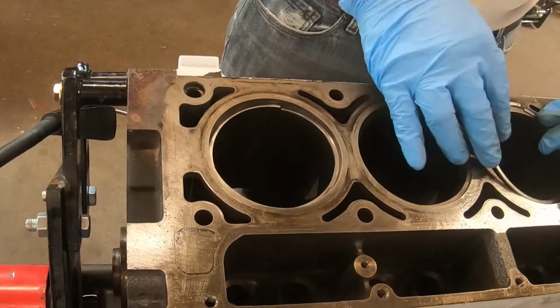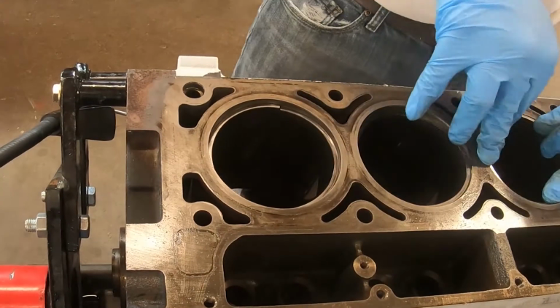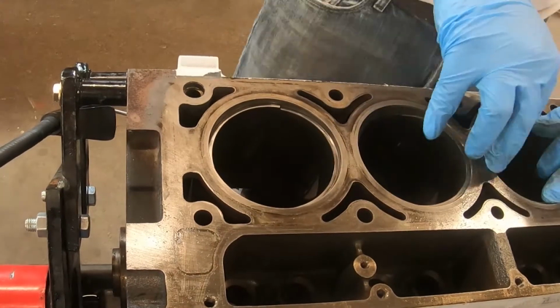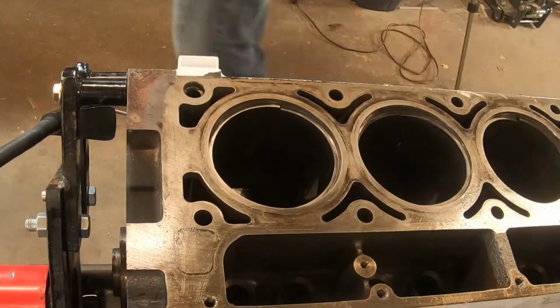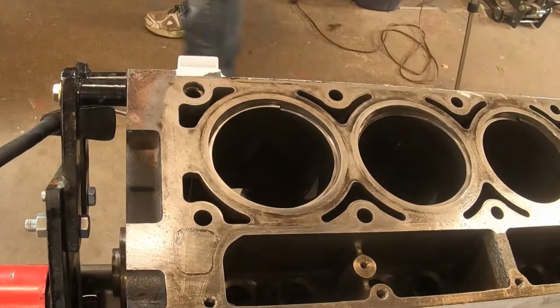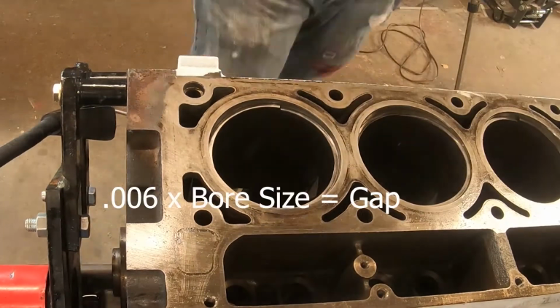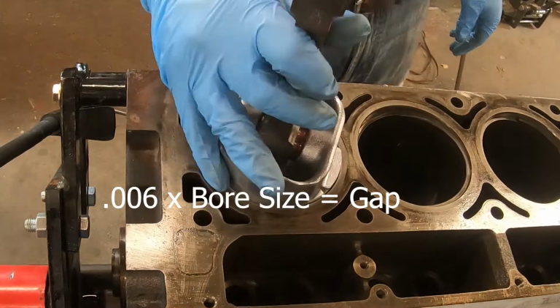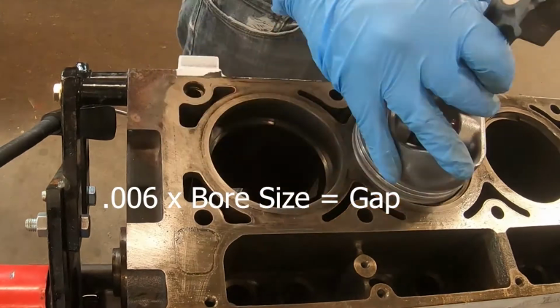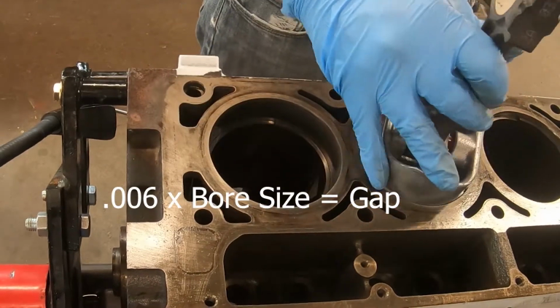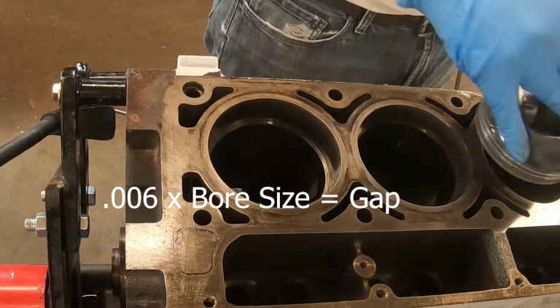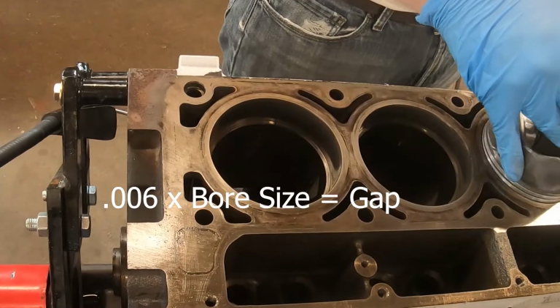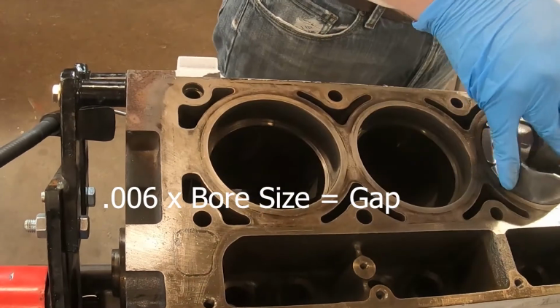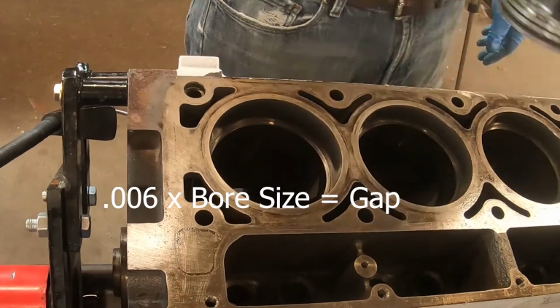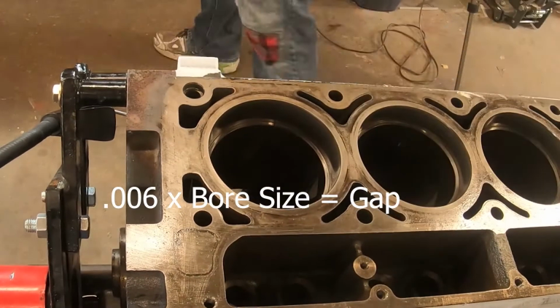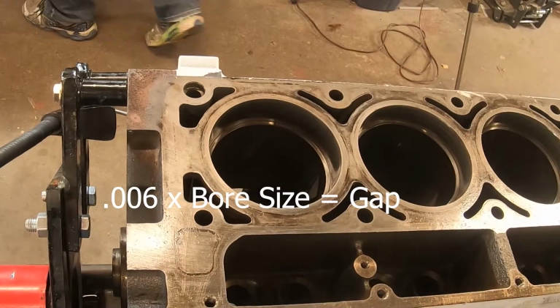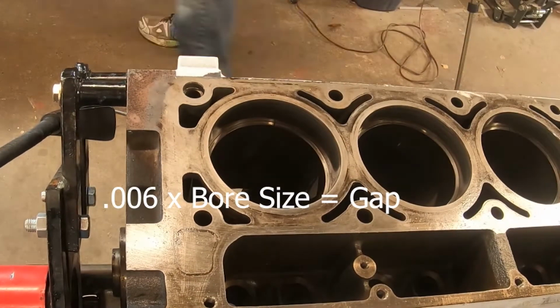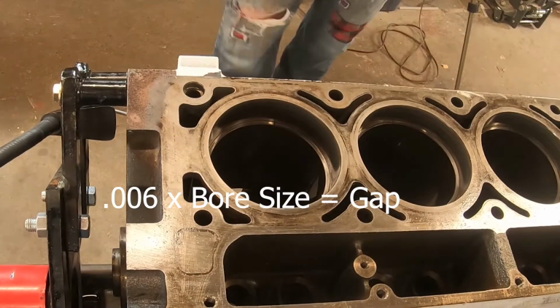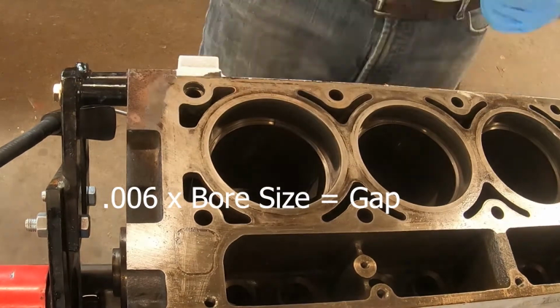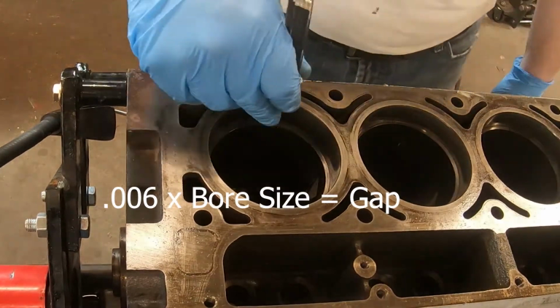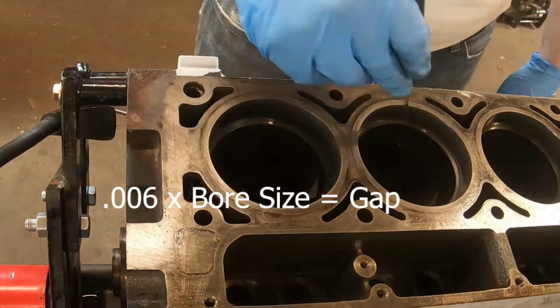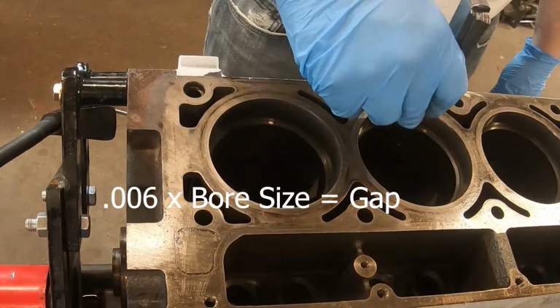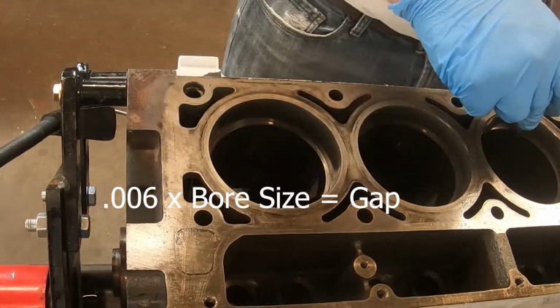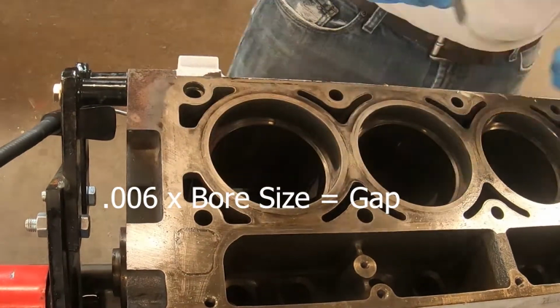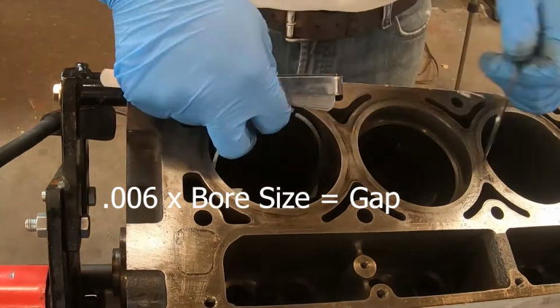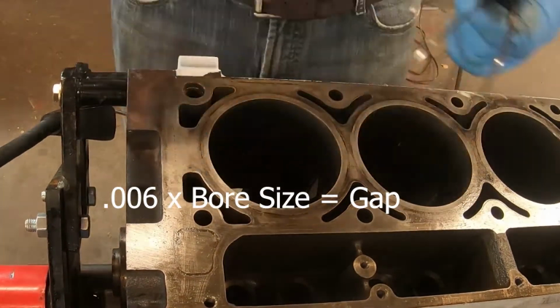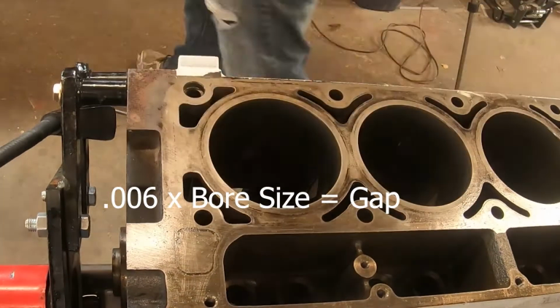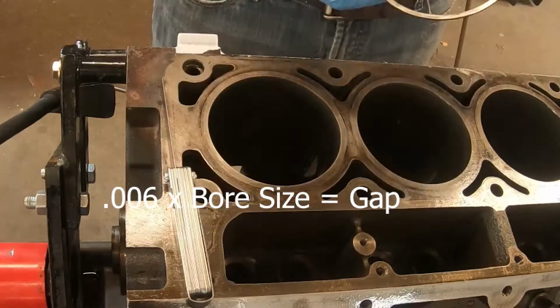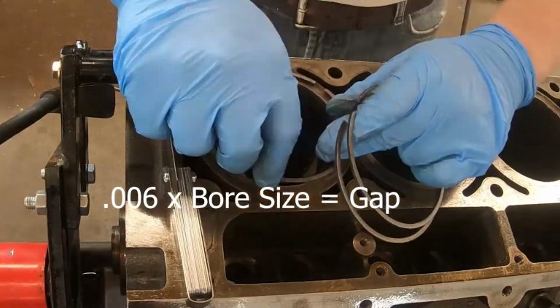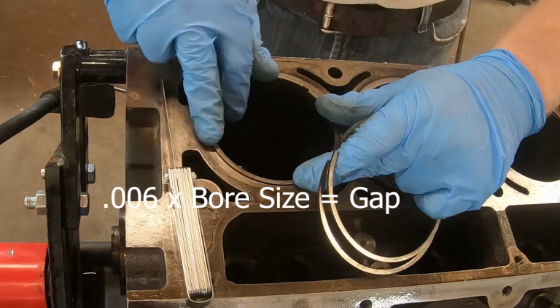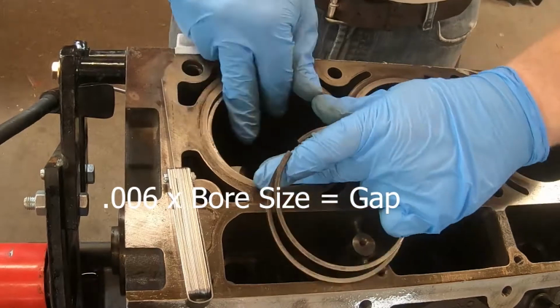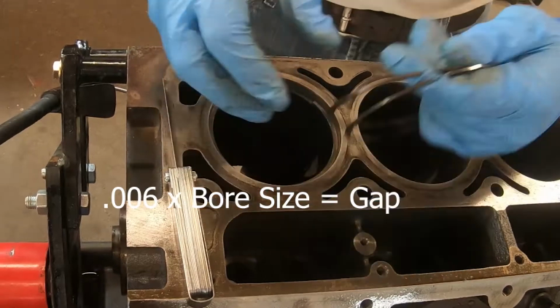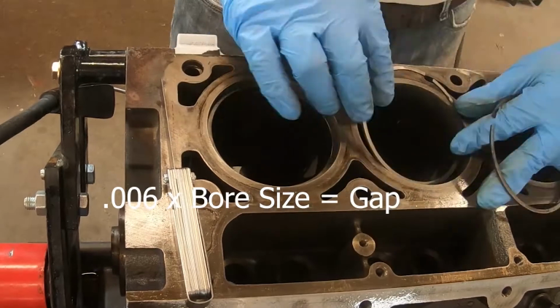Next up, now that we have the cylinders done, we're going to go through and we're going to gap the rings and make sure that they're set properly for the amount of boost that we're going to run.